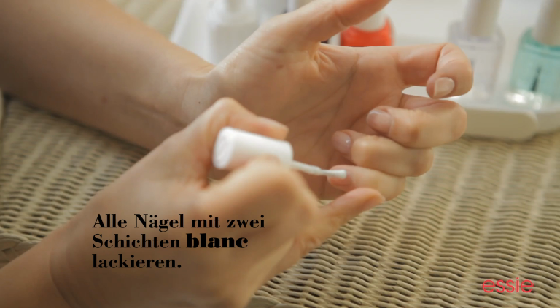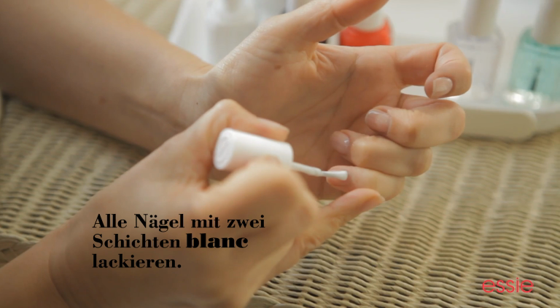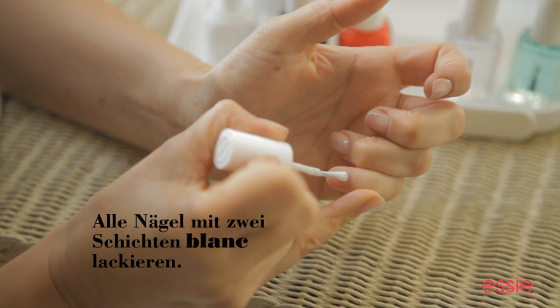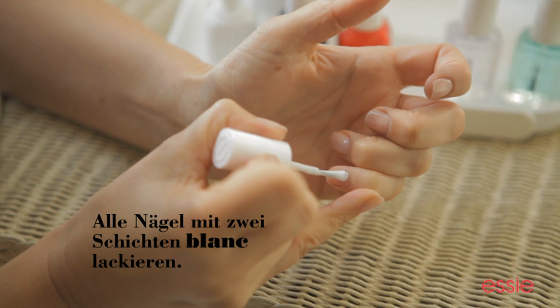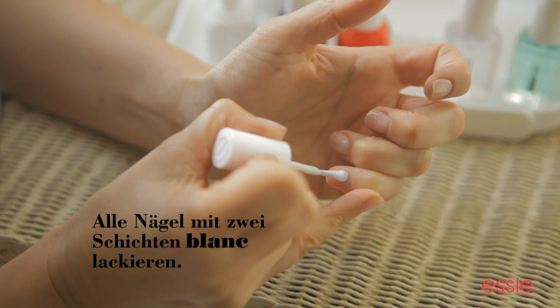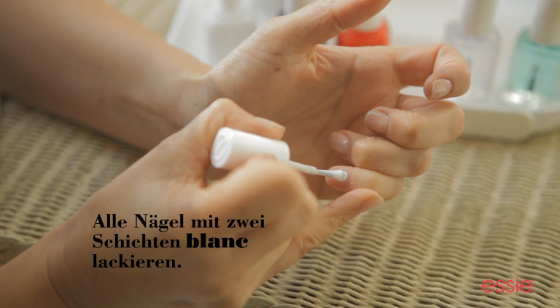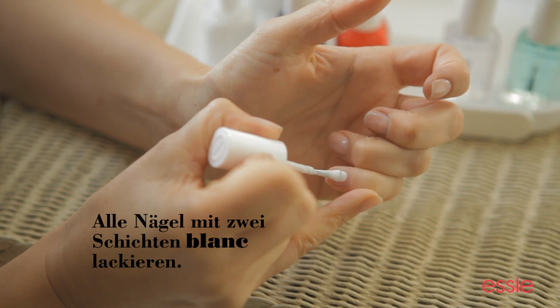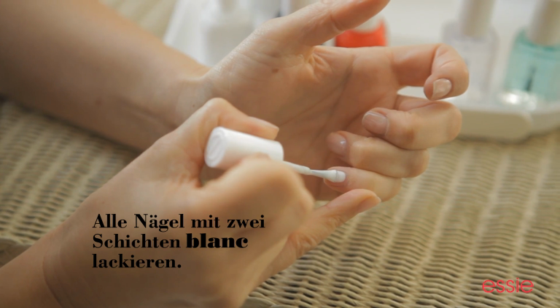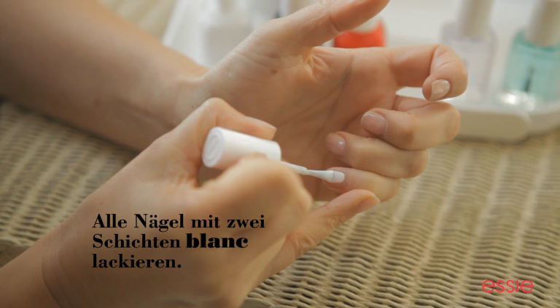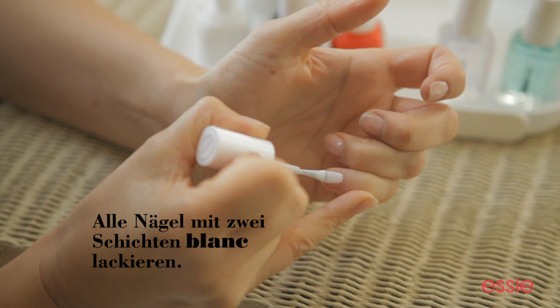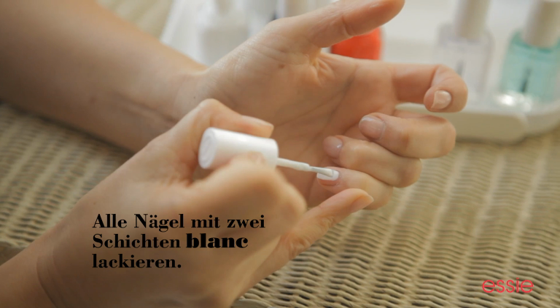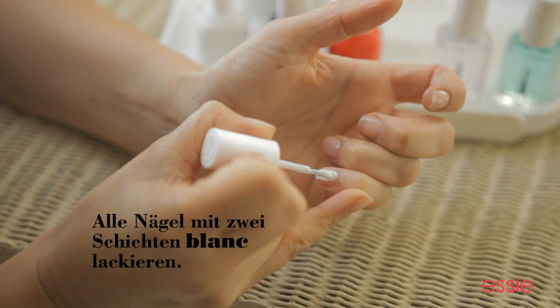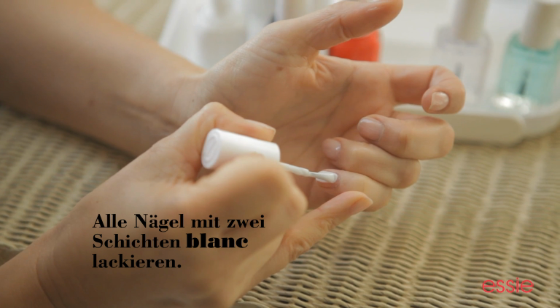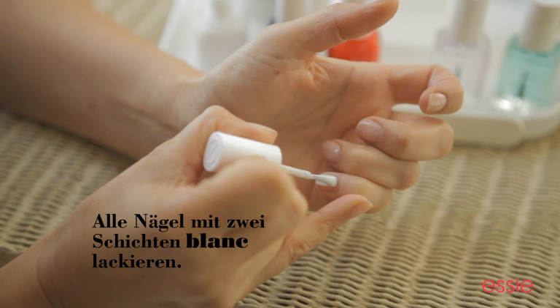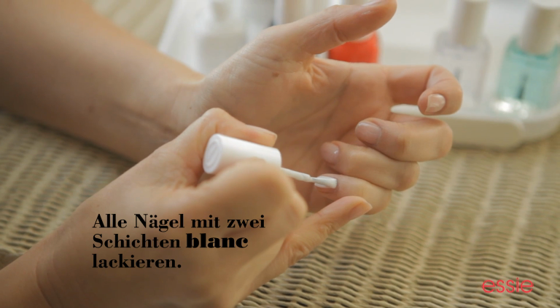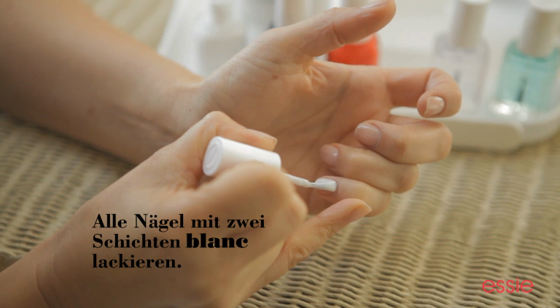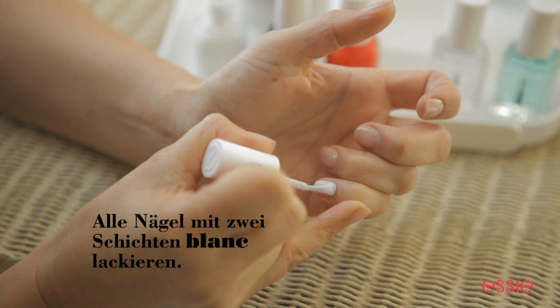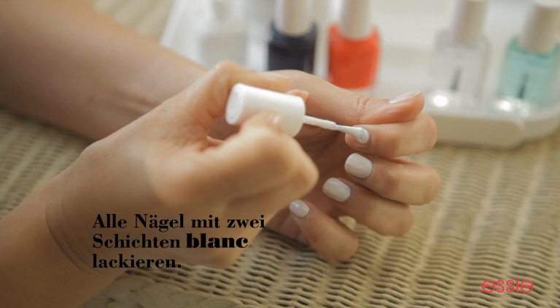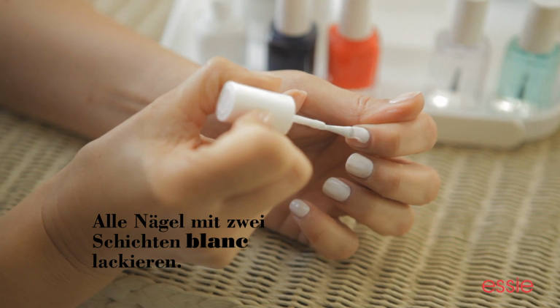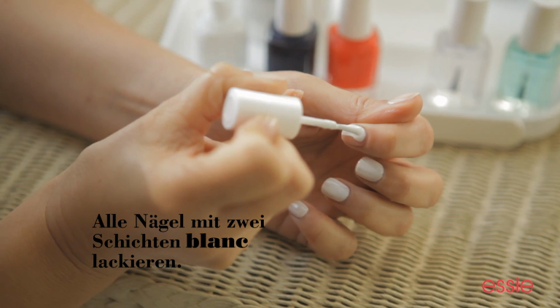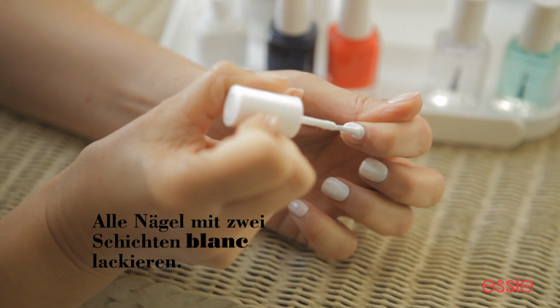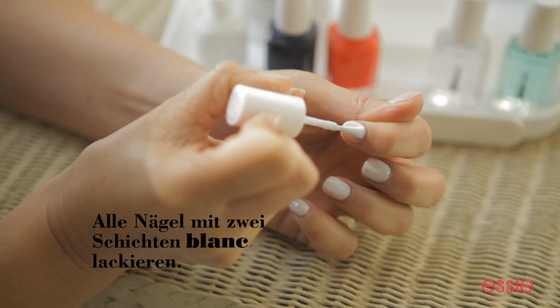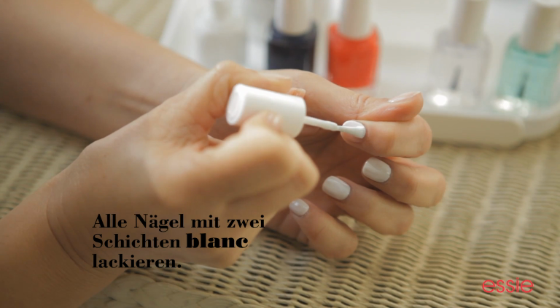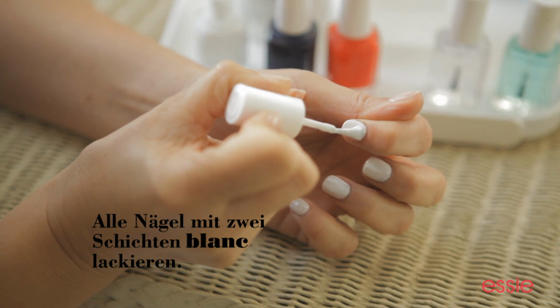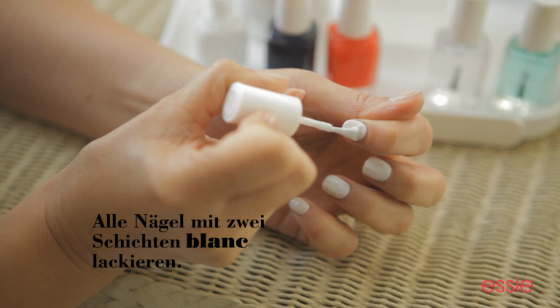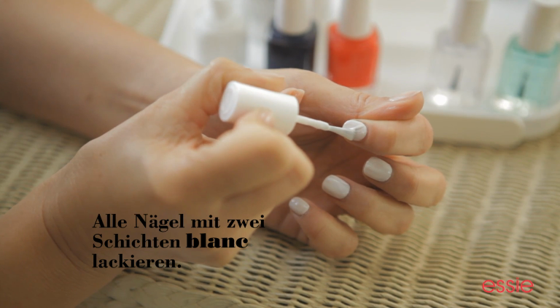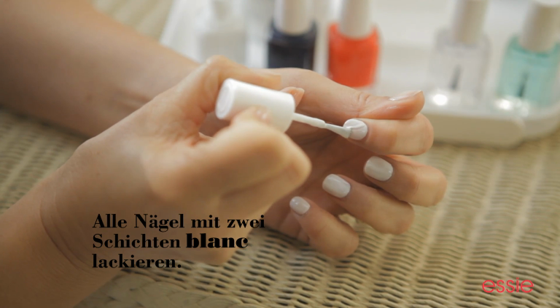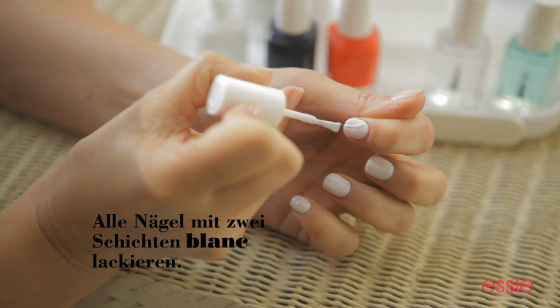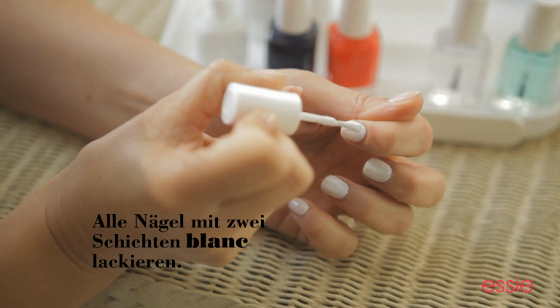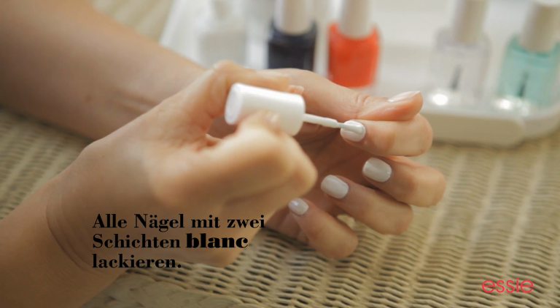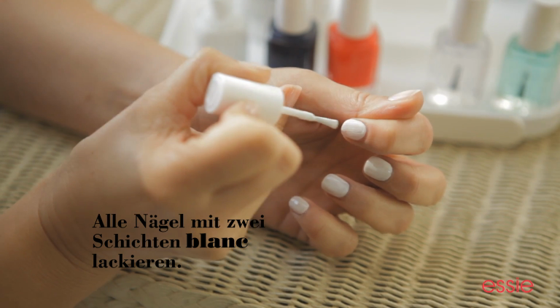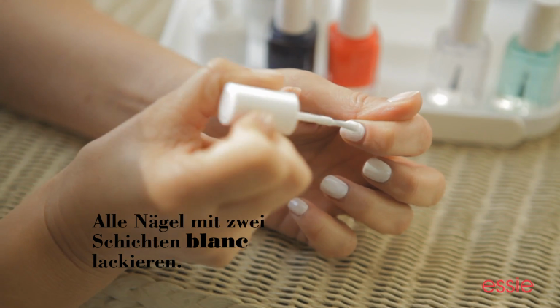It's a great white, it's very opaque, it reminds me of a crisp white shirt. I paint all ten nails with two coats of Blanc.